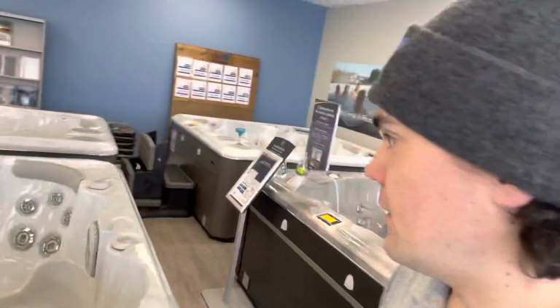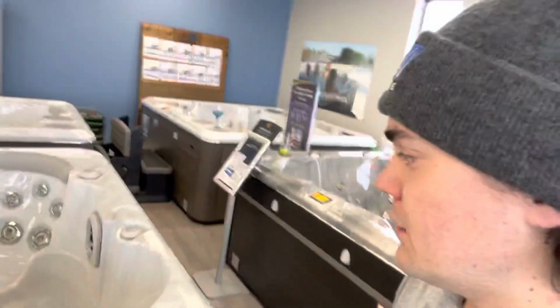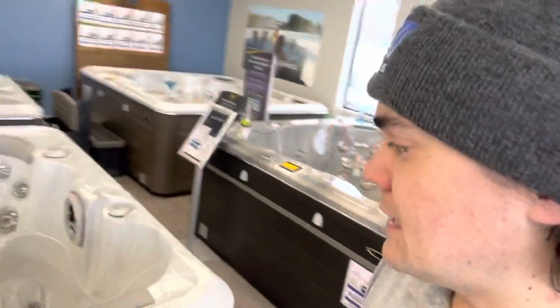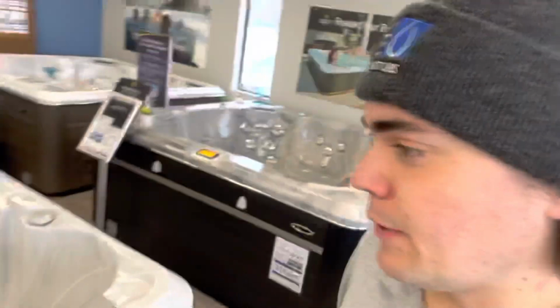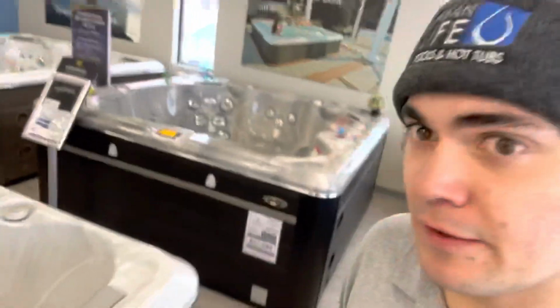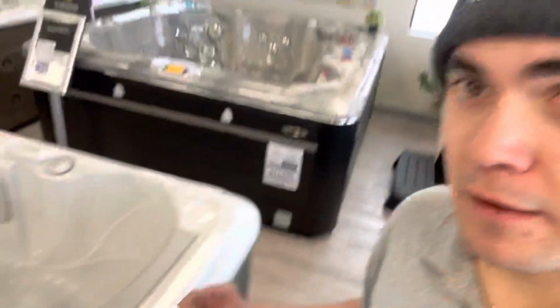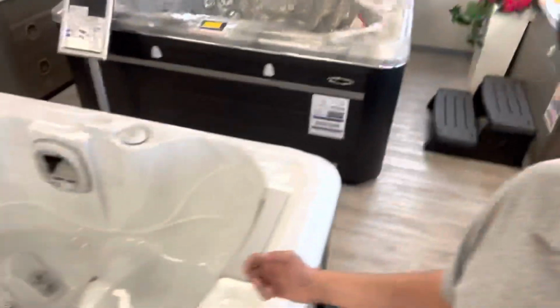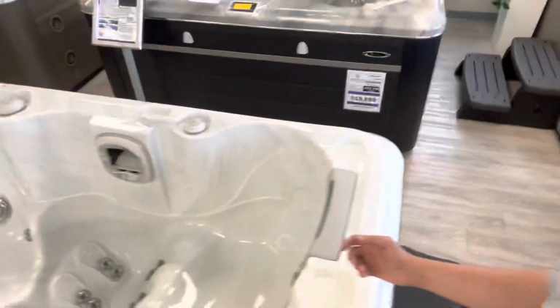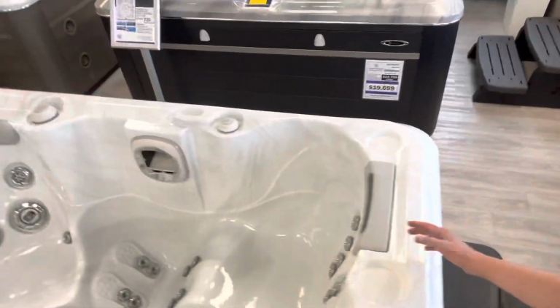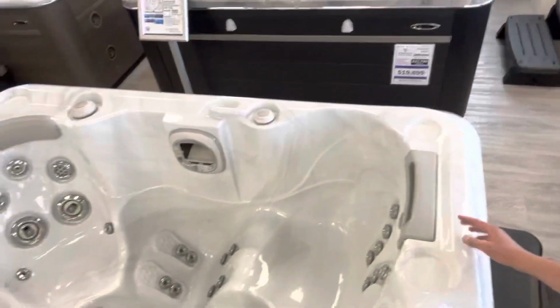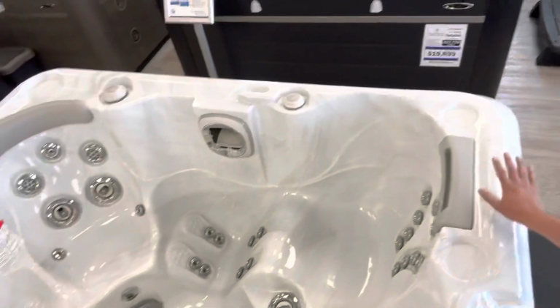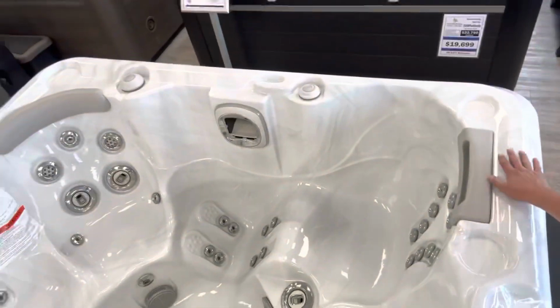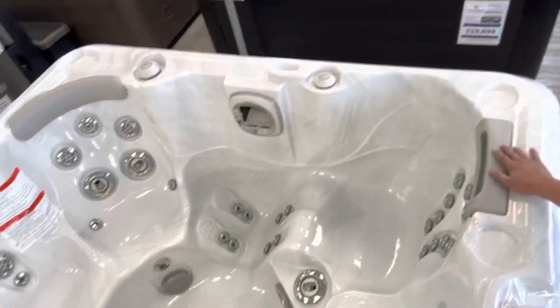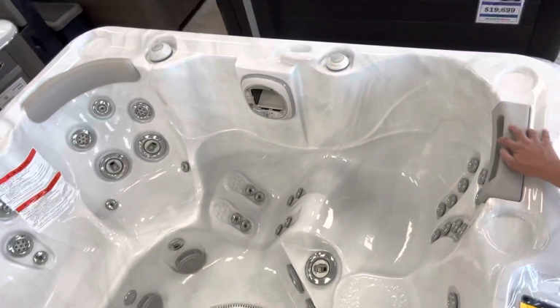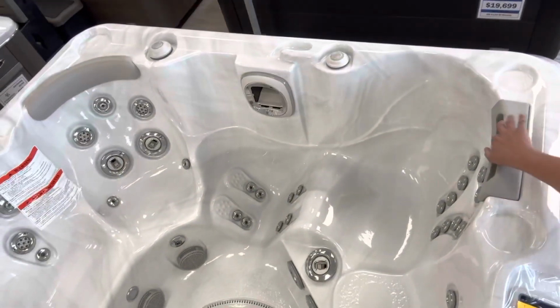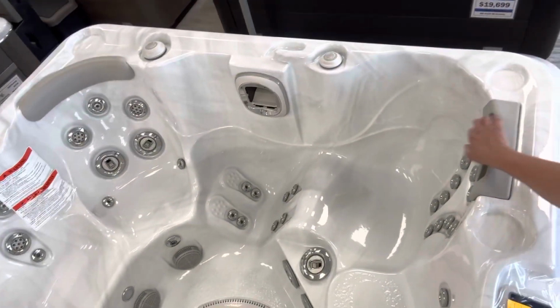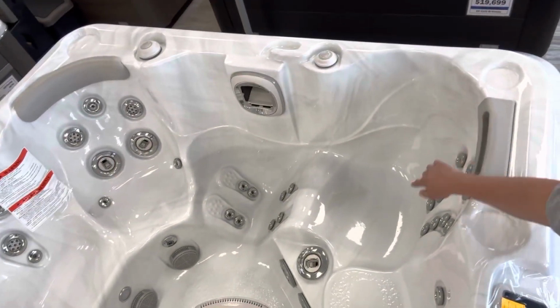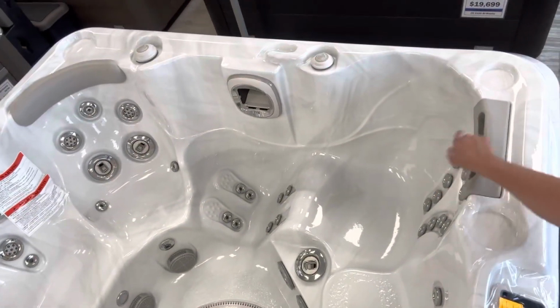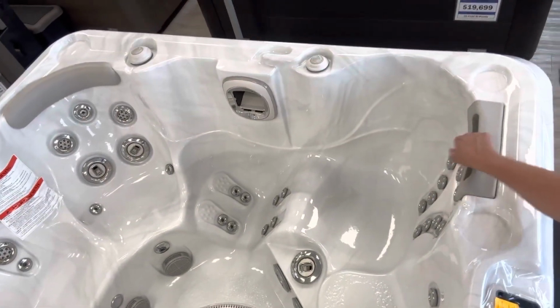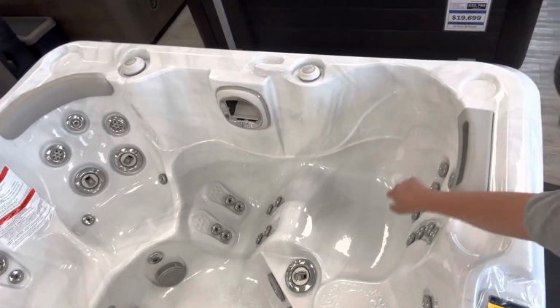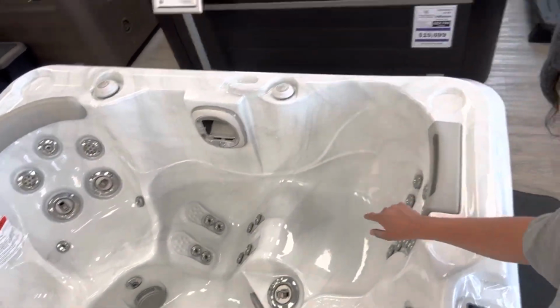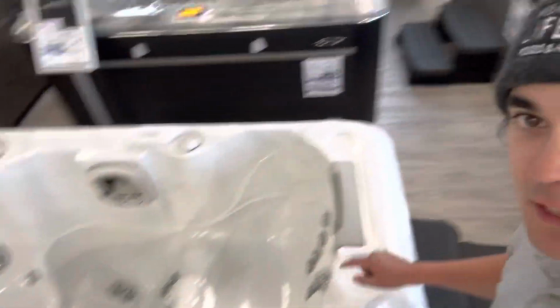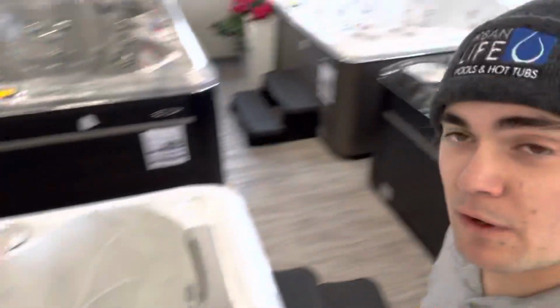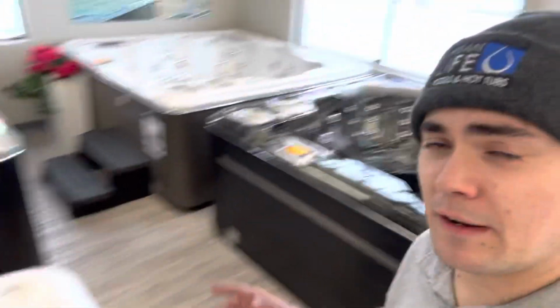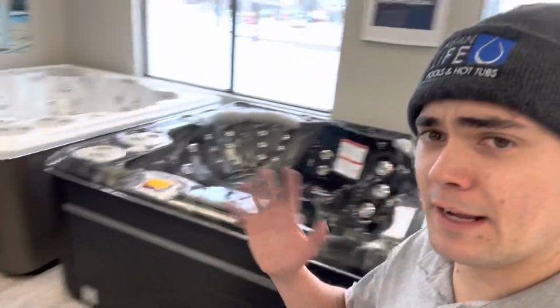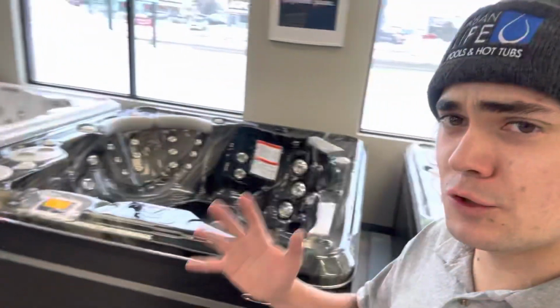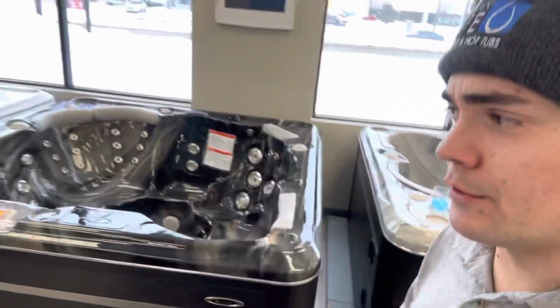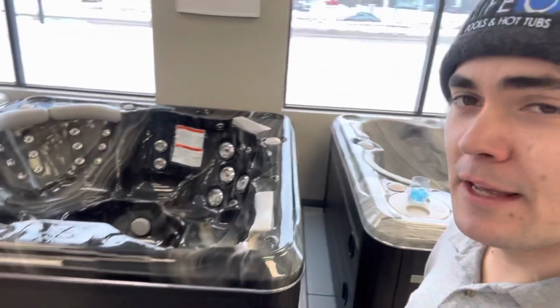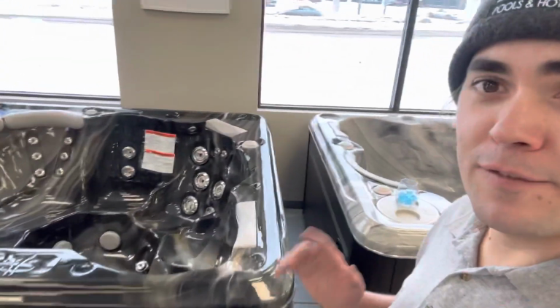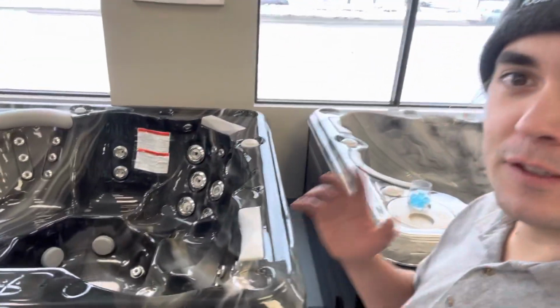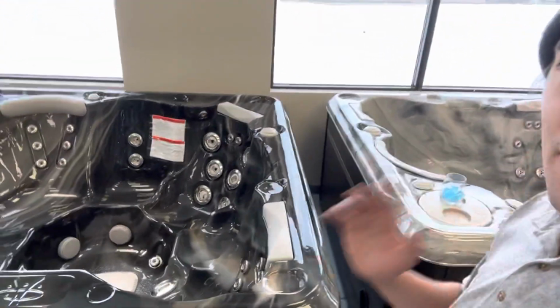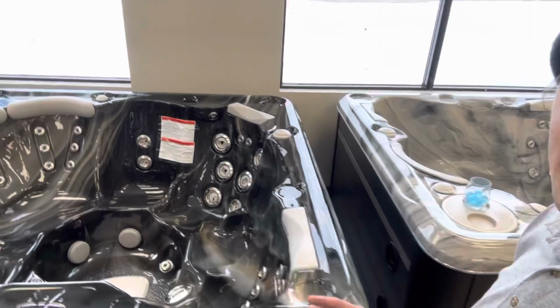Here's an example of it on the 695 right here — you've got these lit waterfalls that send water down your neck and shoulders. Feels amazing.